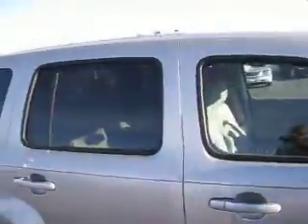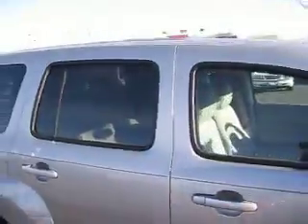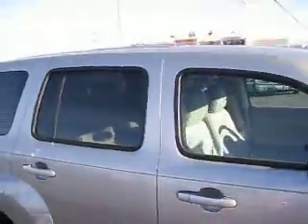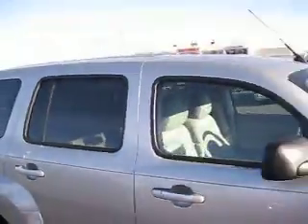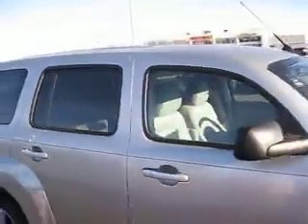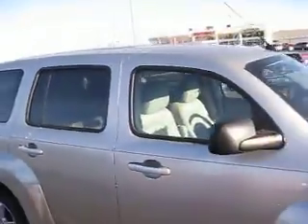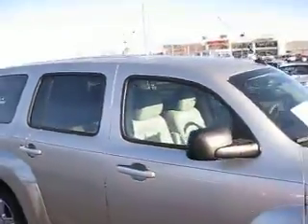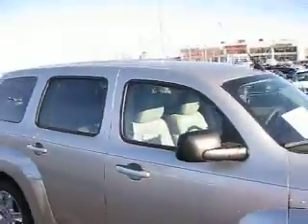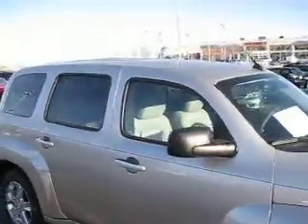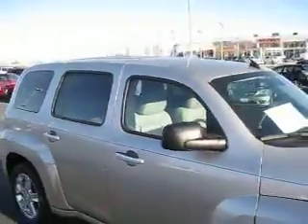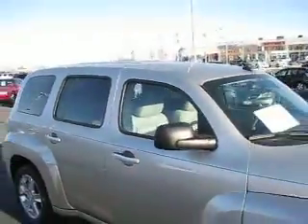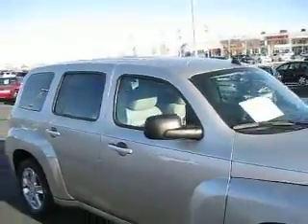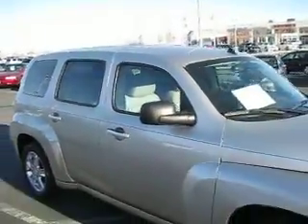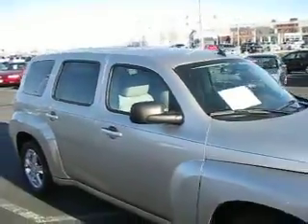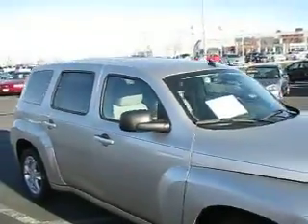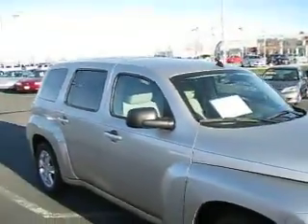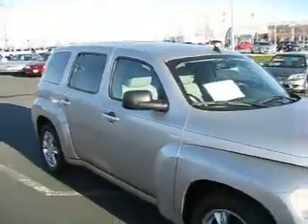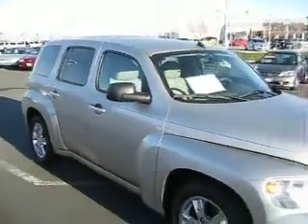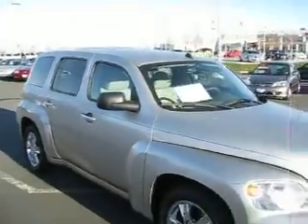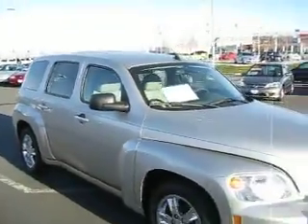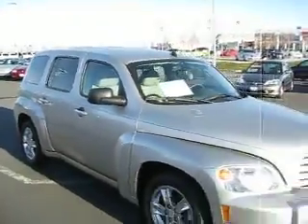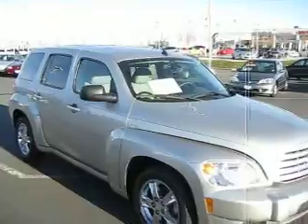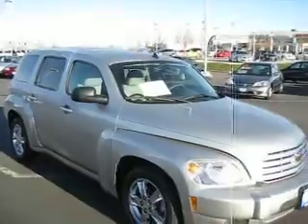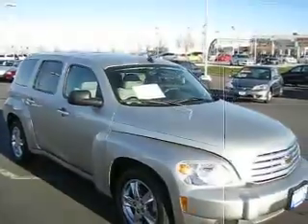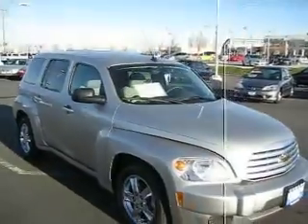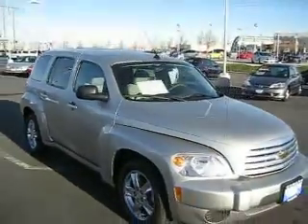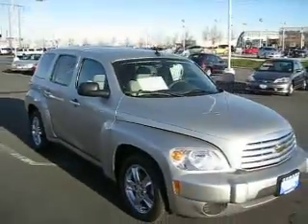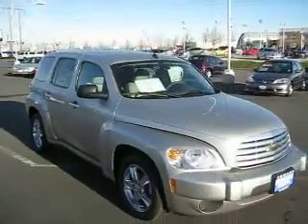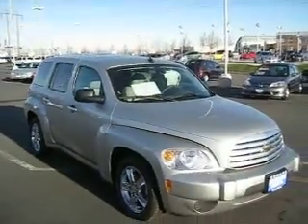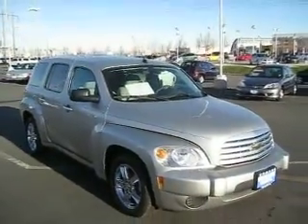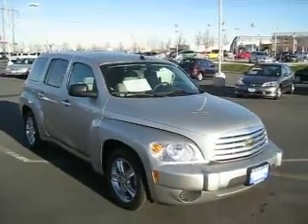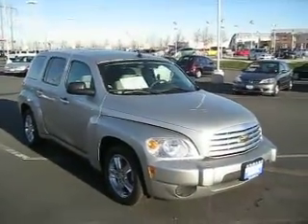So contact one of our sales associates today to find out how you can get the best price on any vehicle you're interested in.